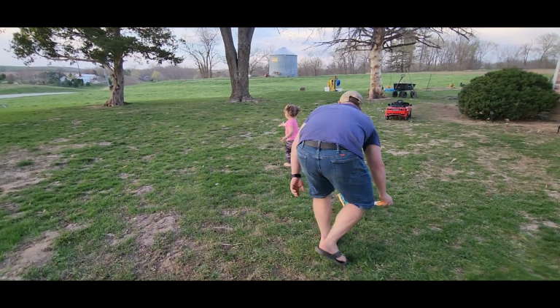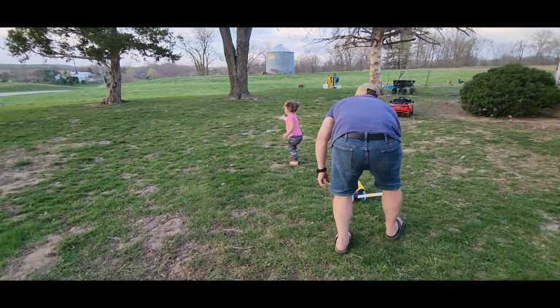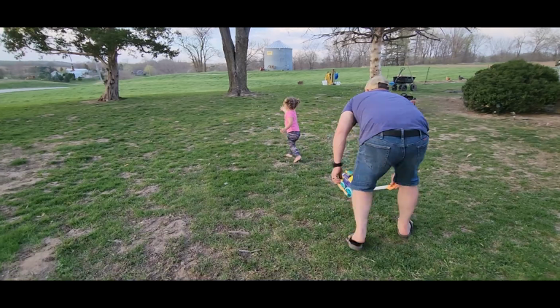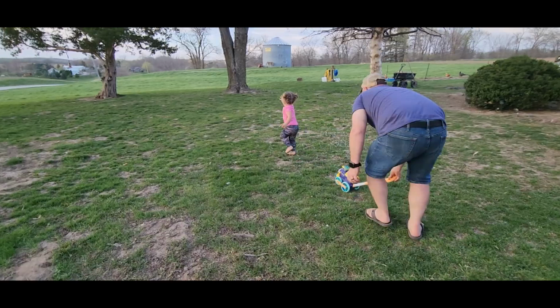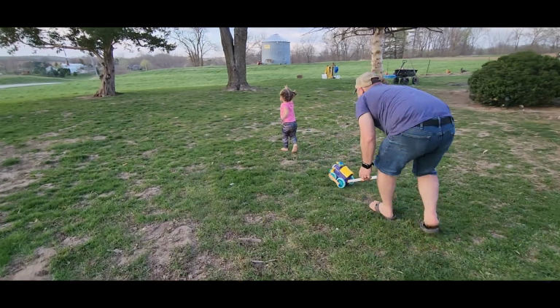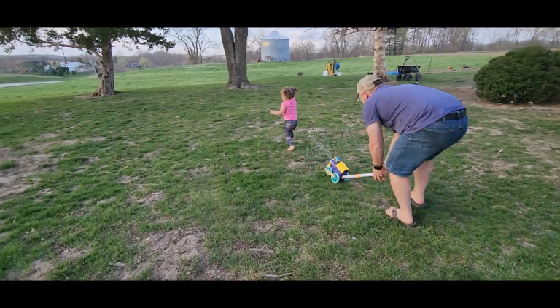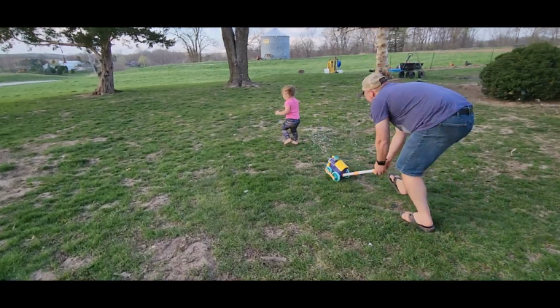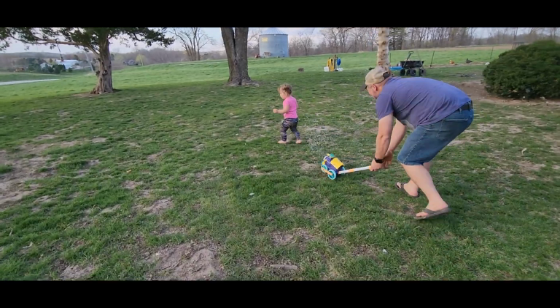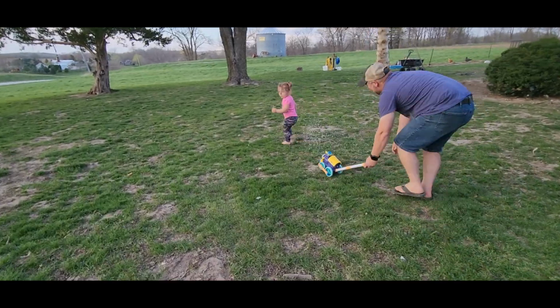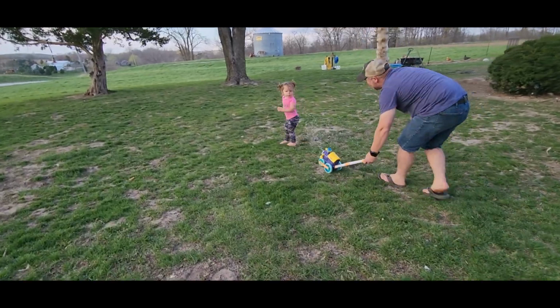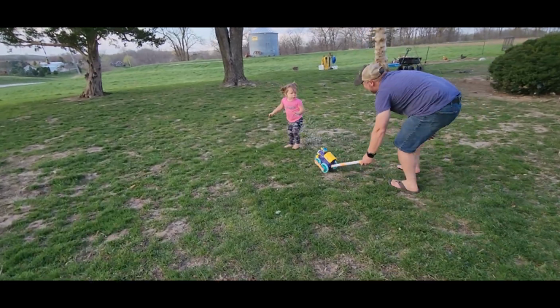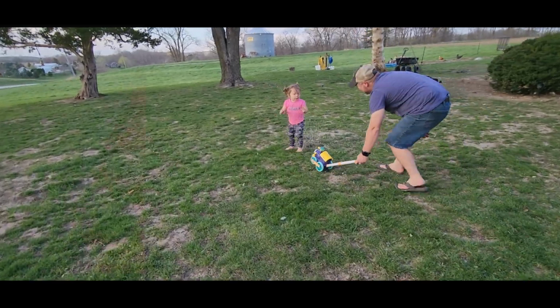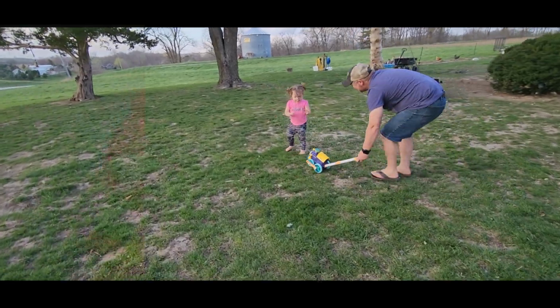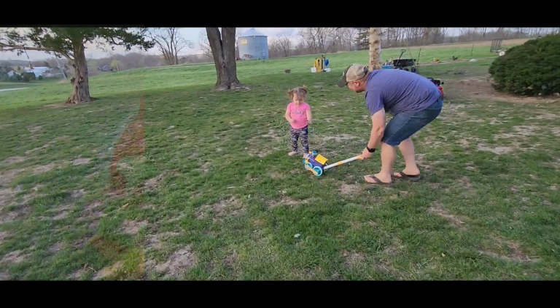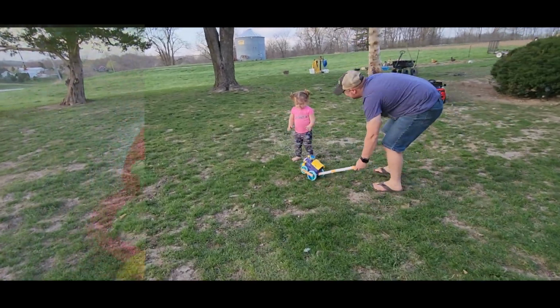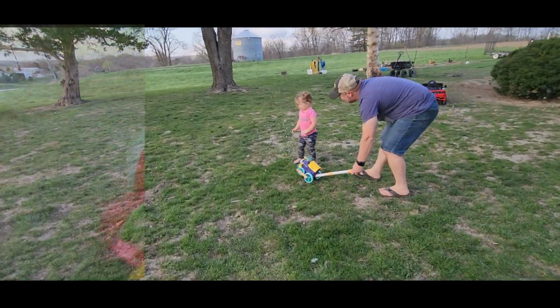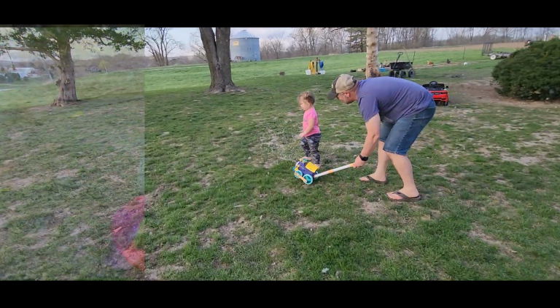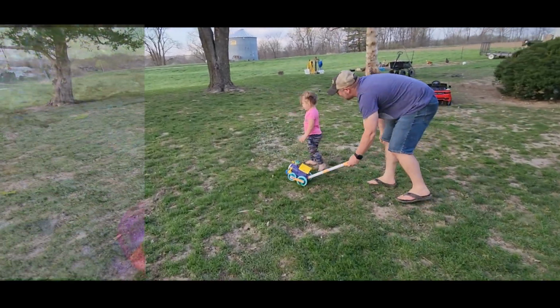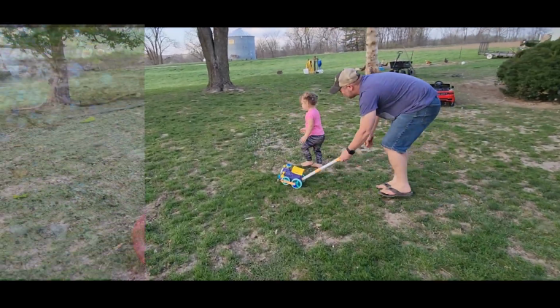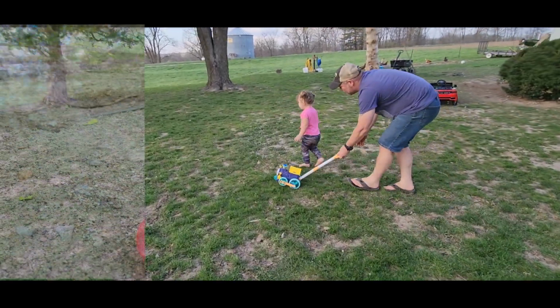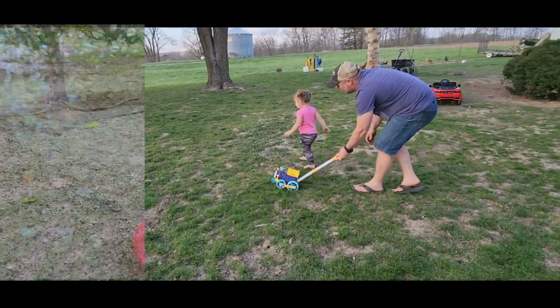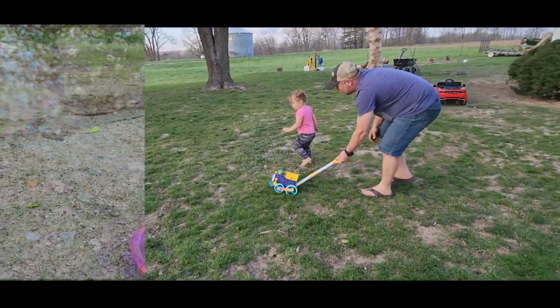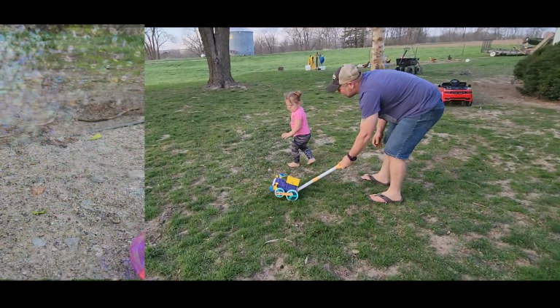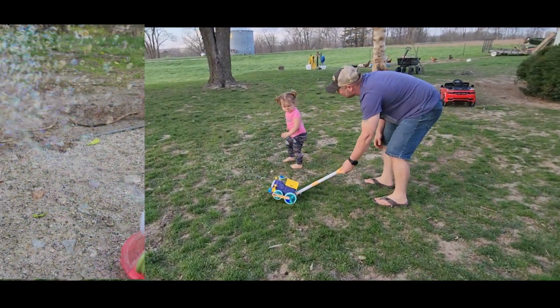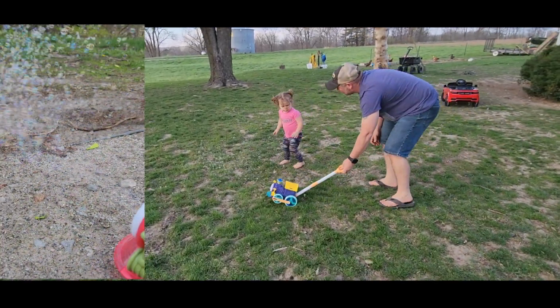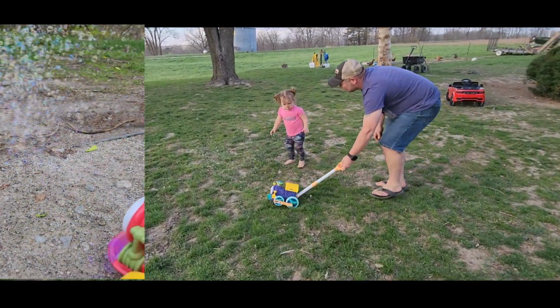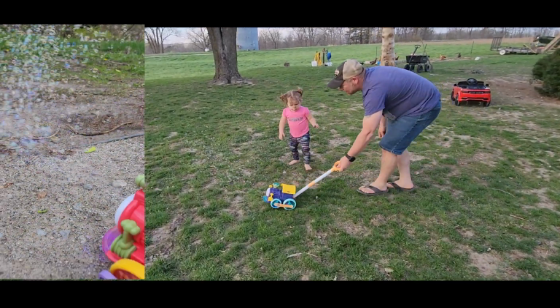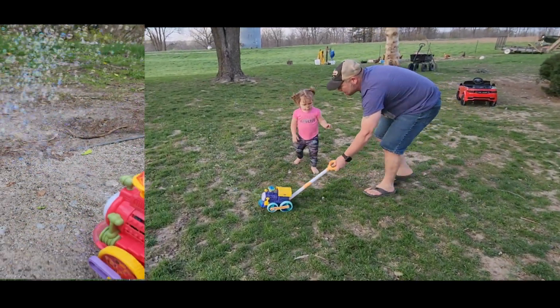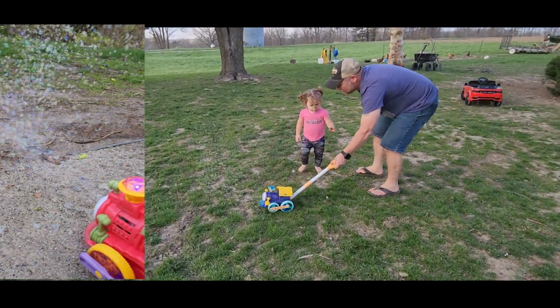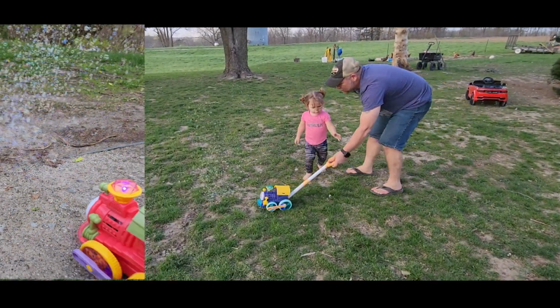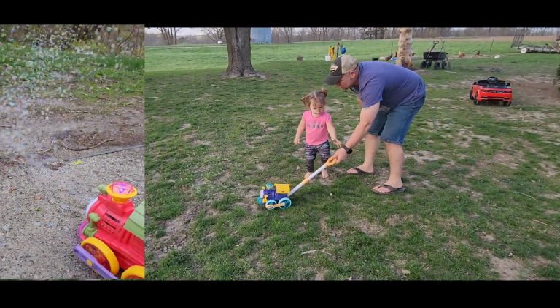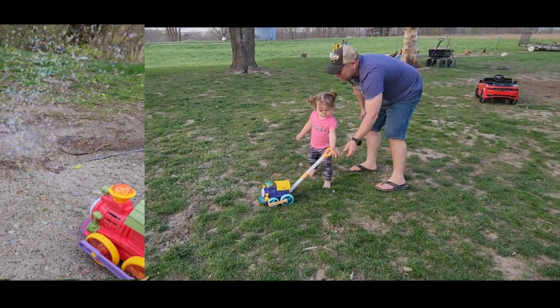Come on, look — you push it. You push it.